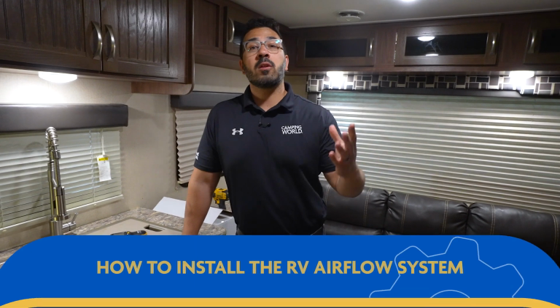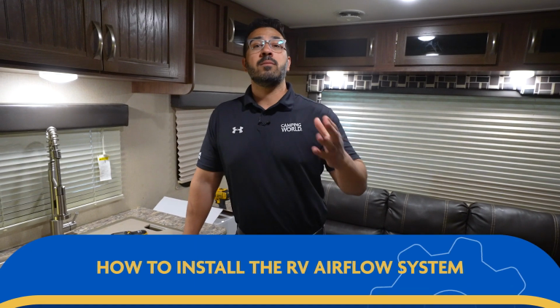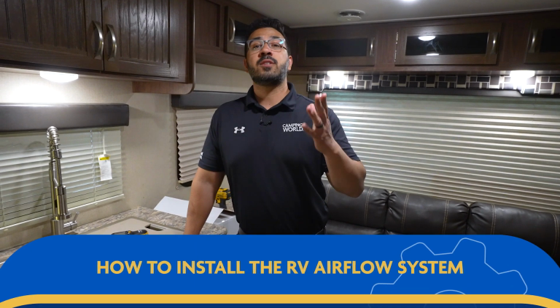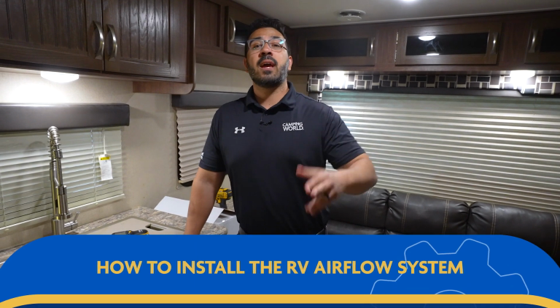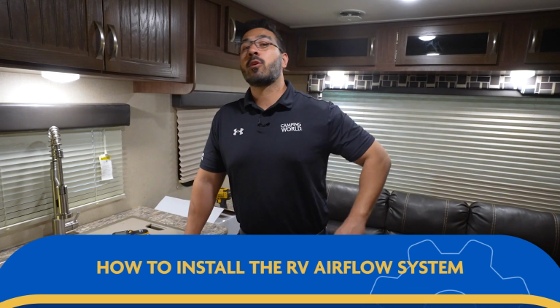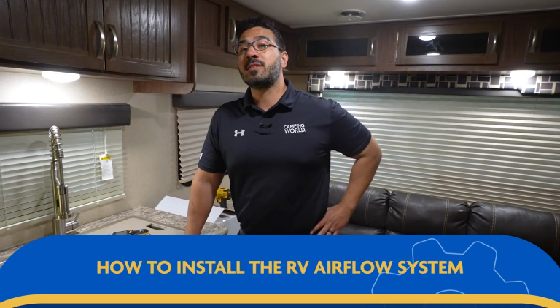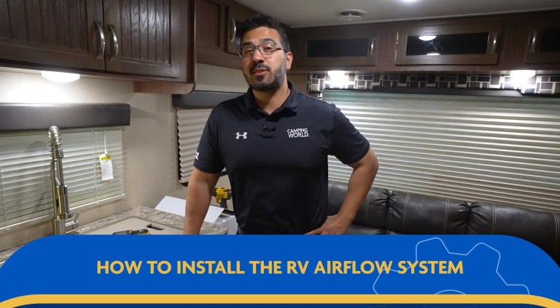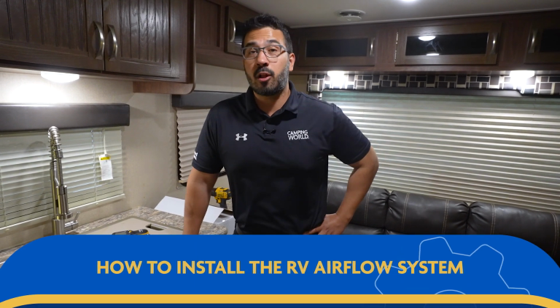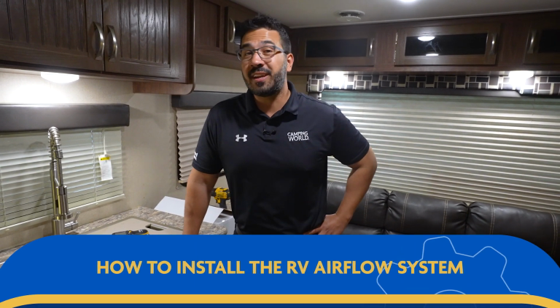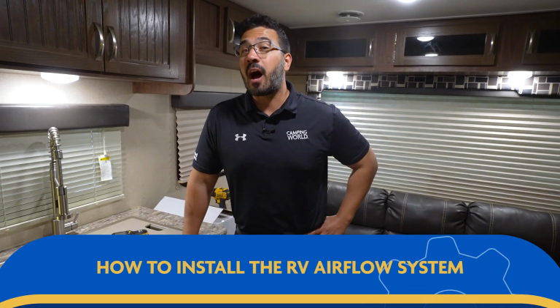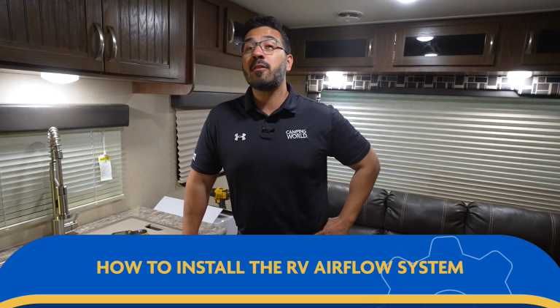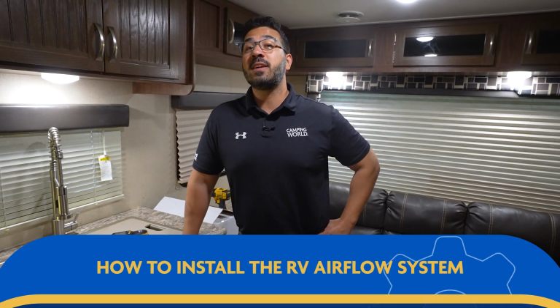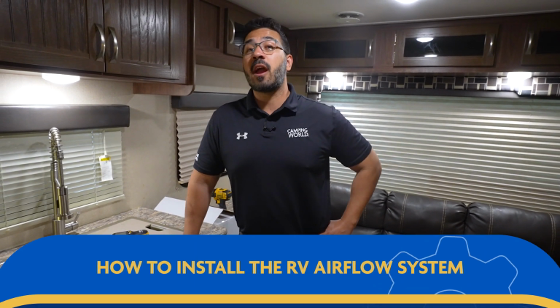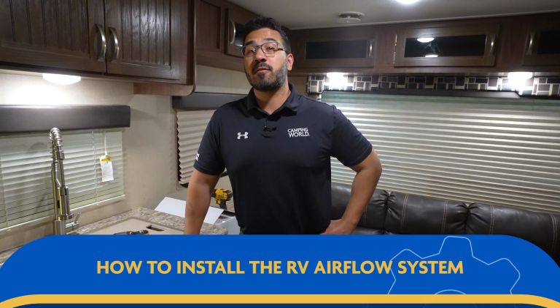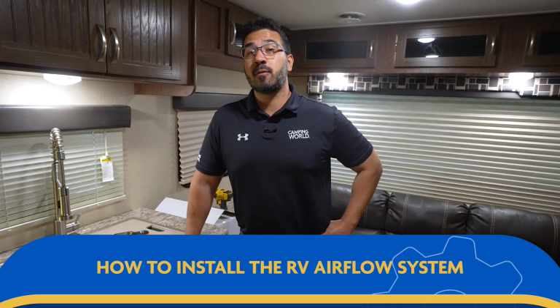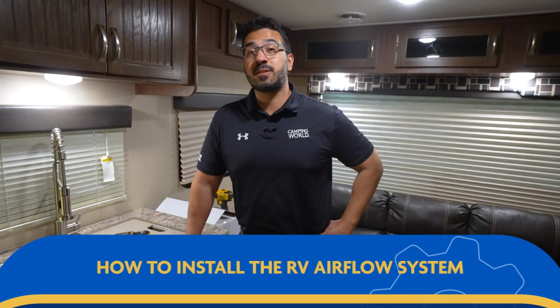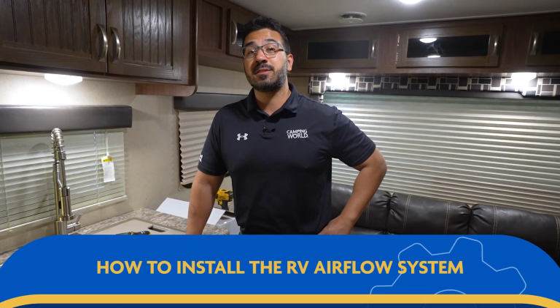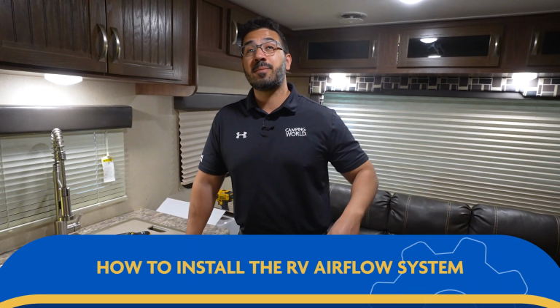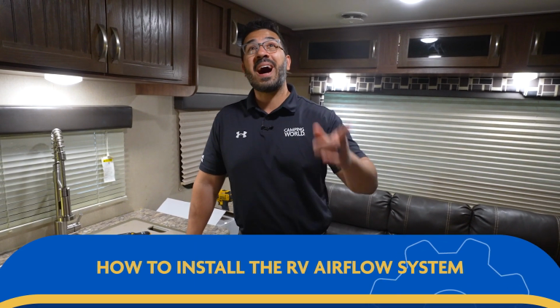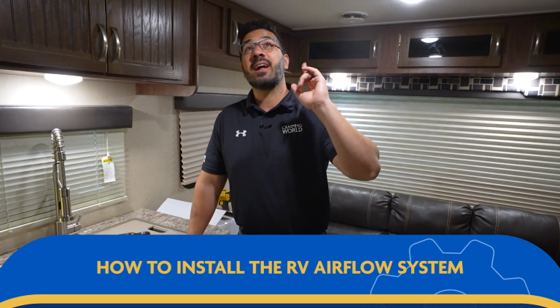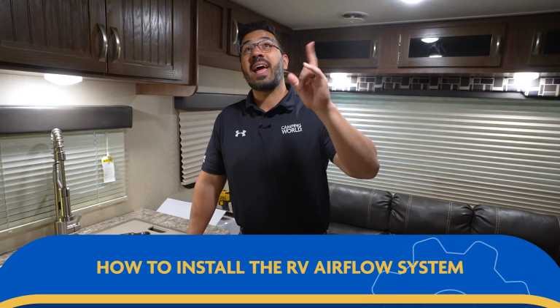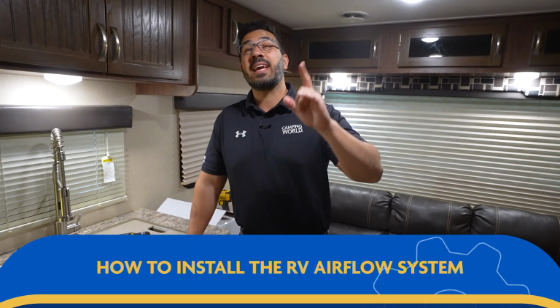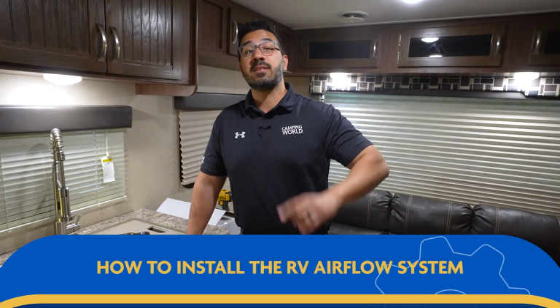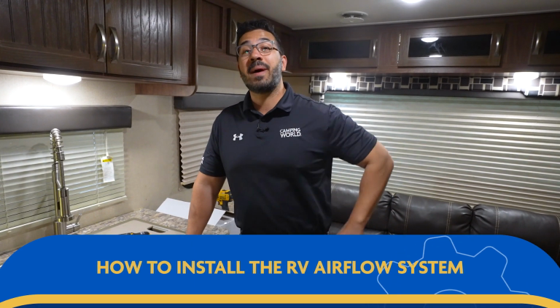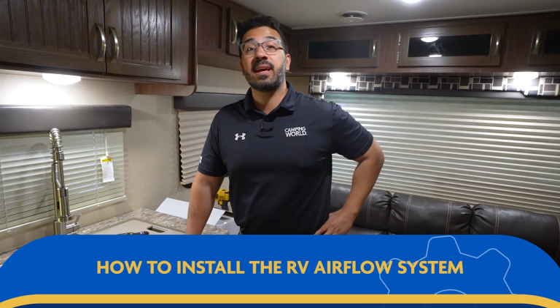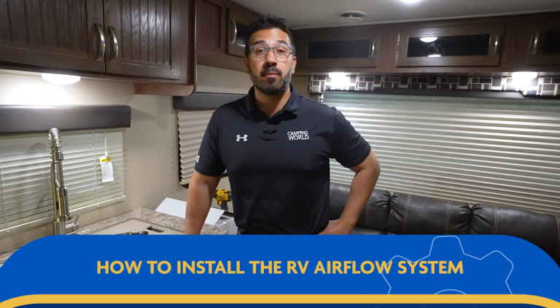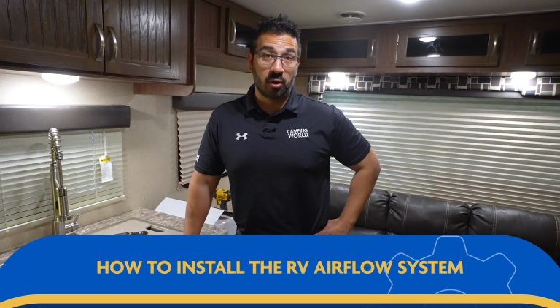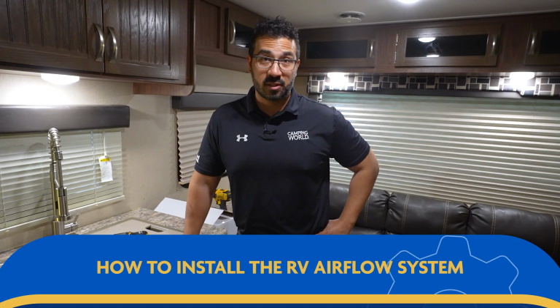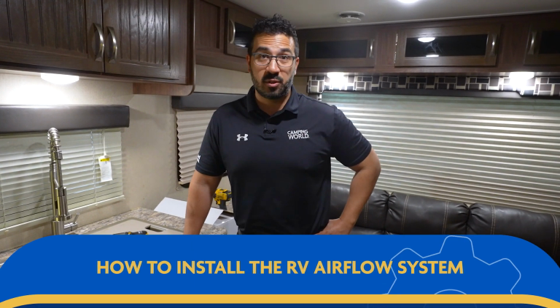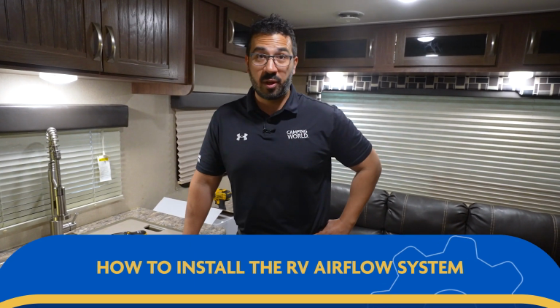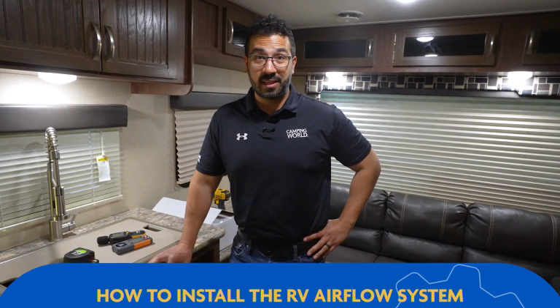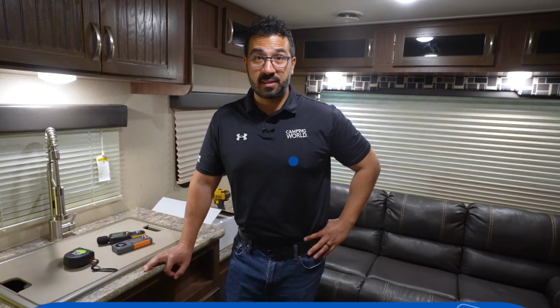Welcome. Today we're going to install an RV airflow system on a Dometic Brisk 2 AC.